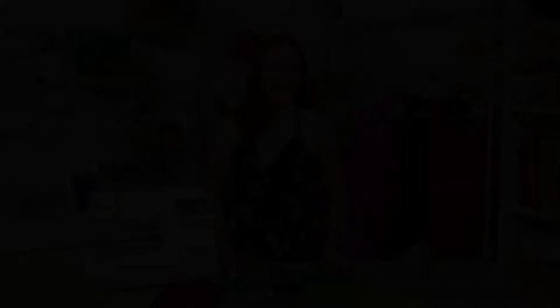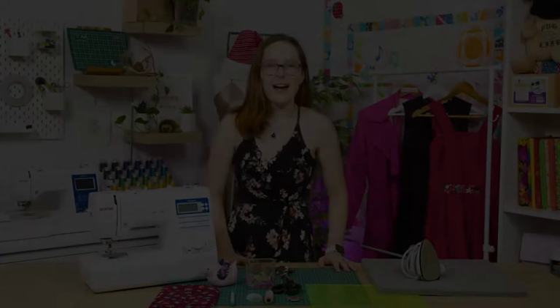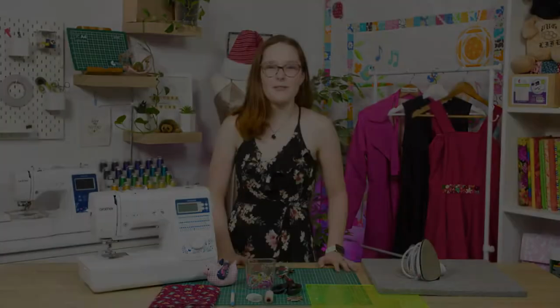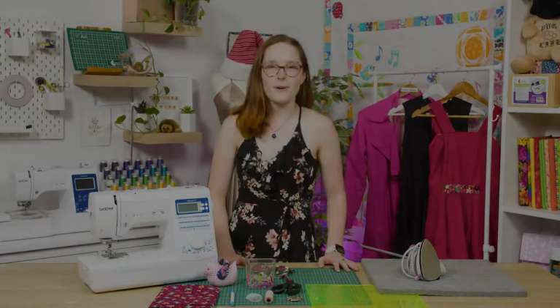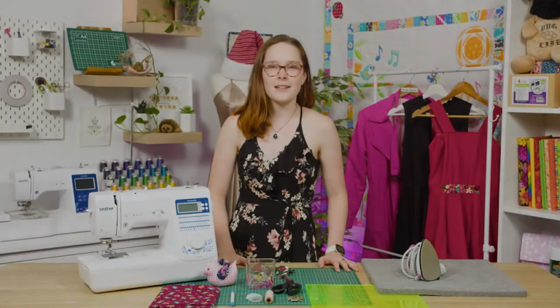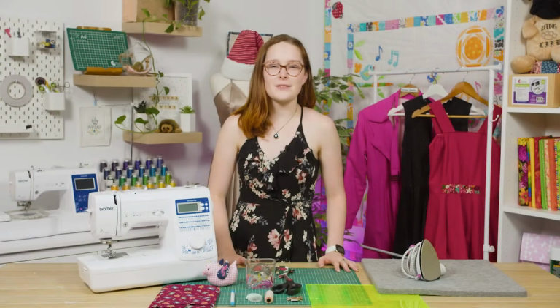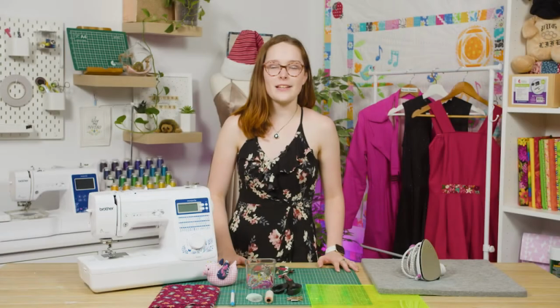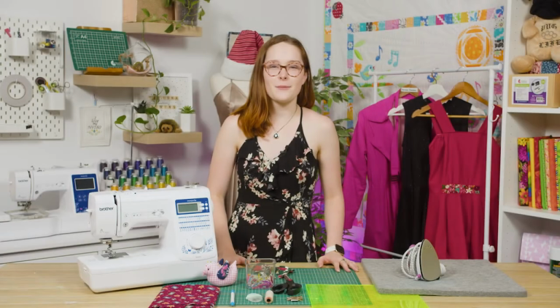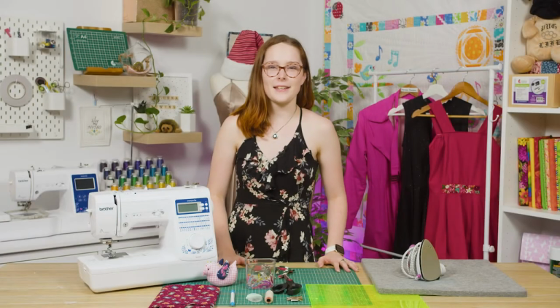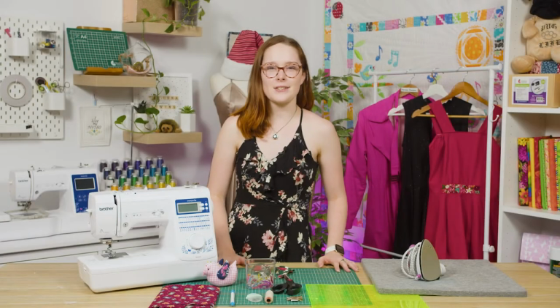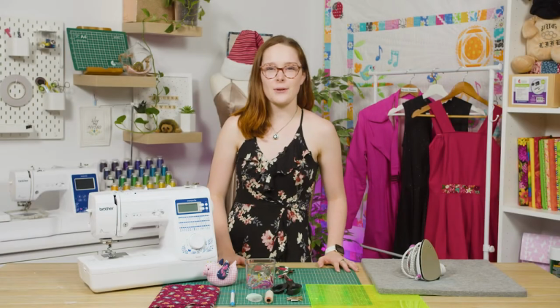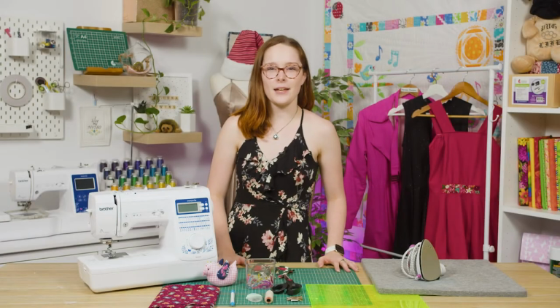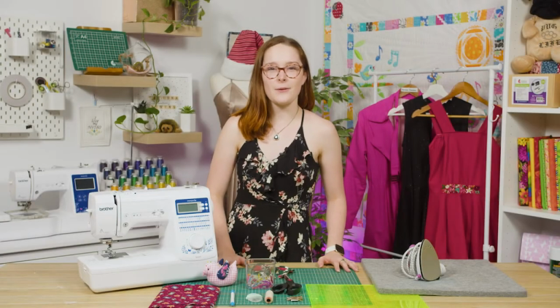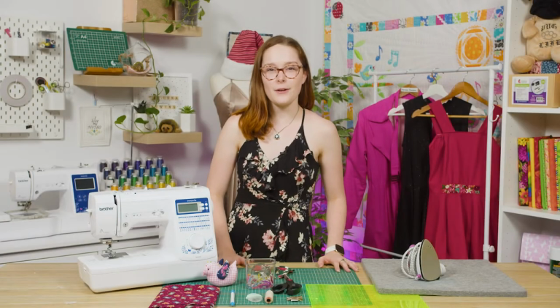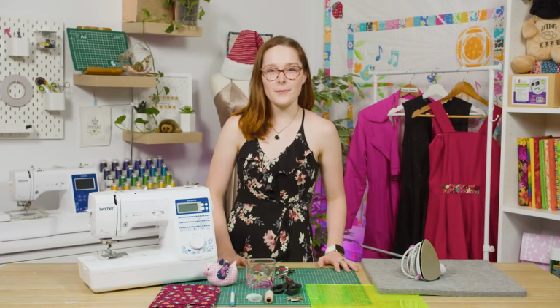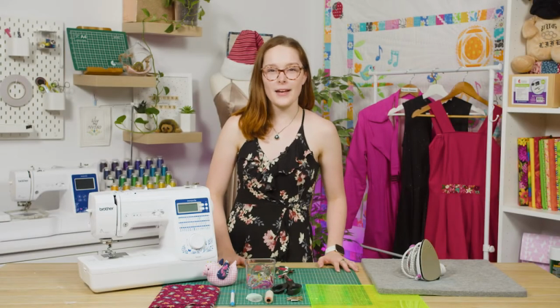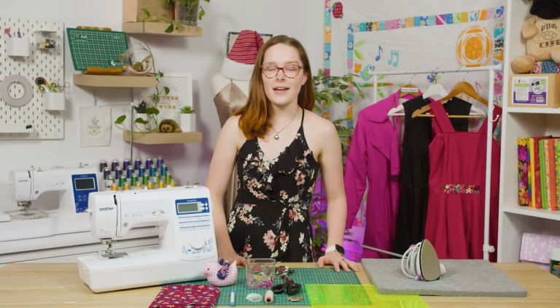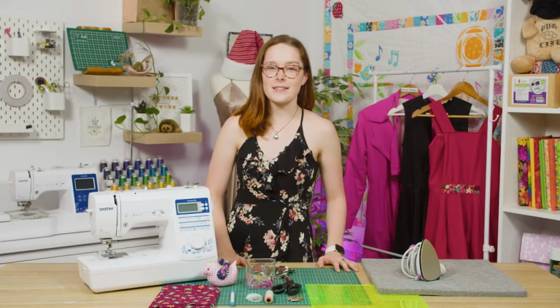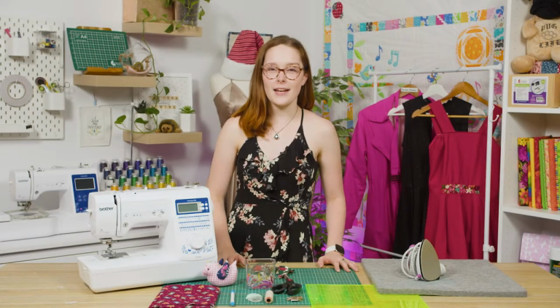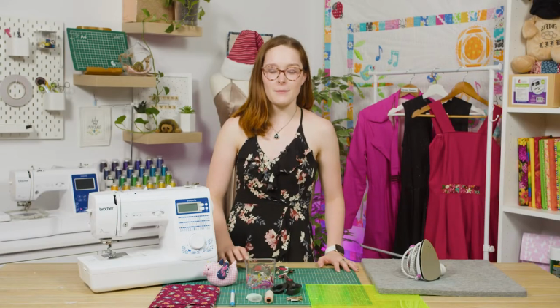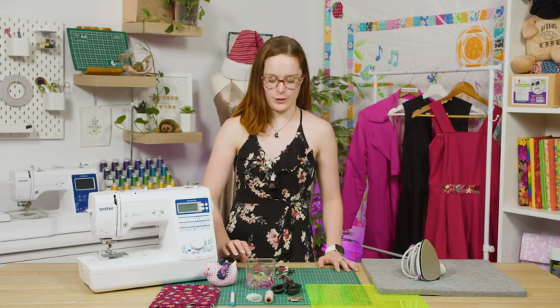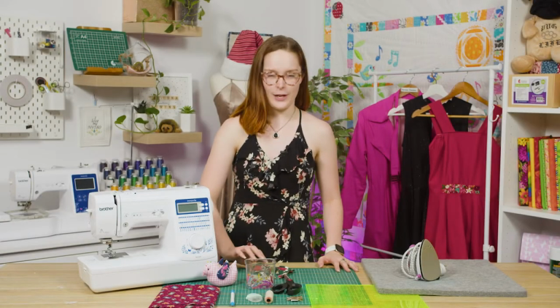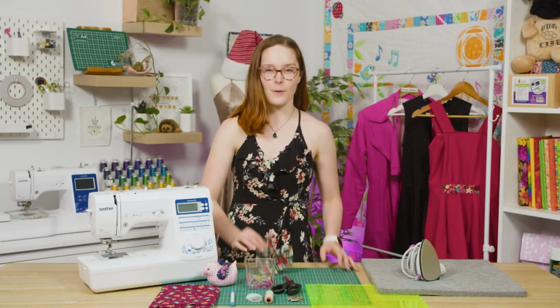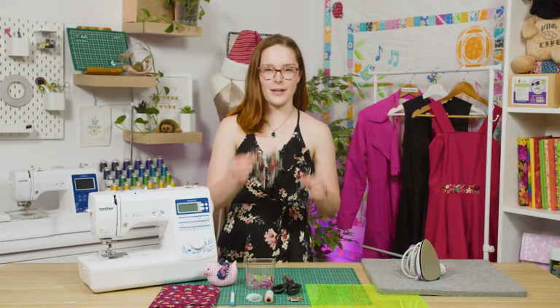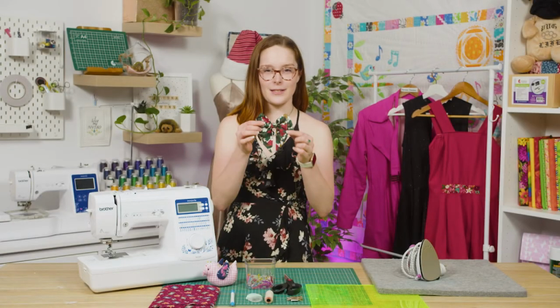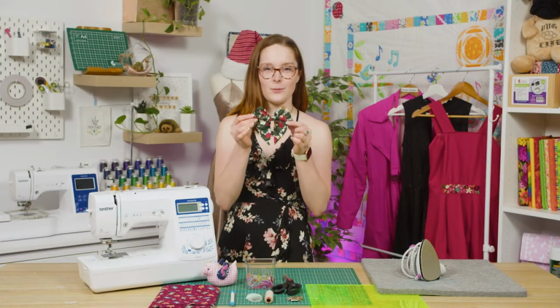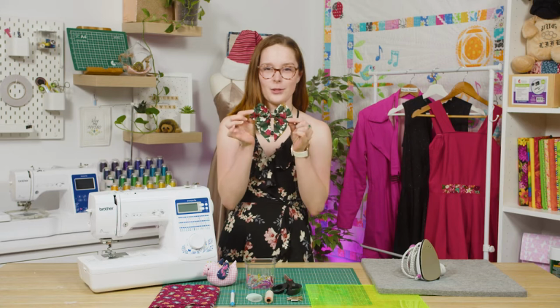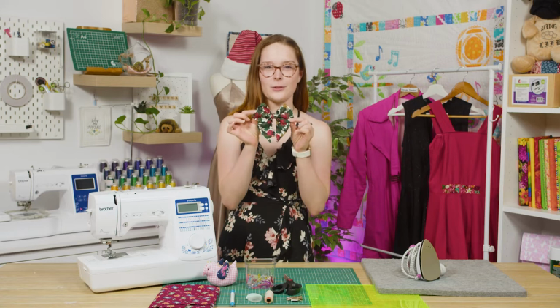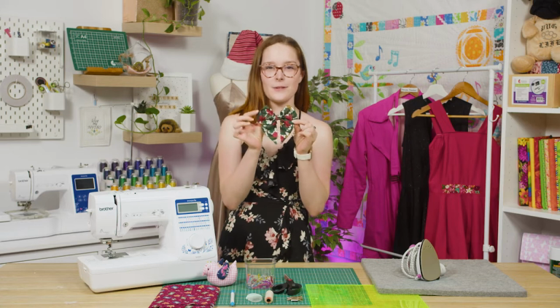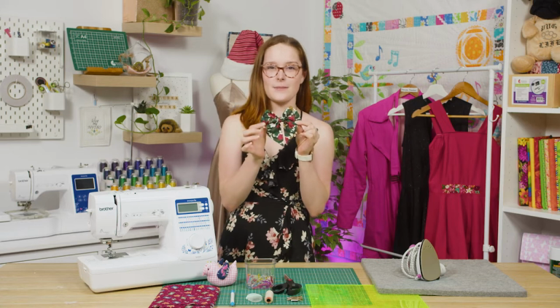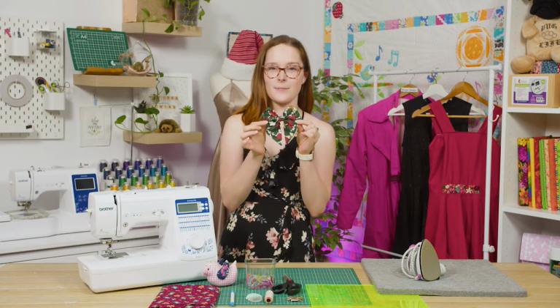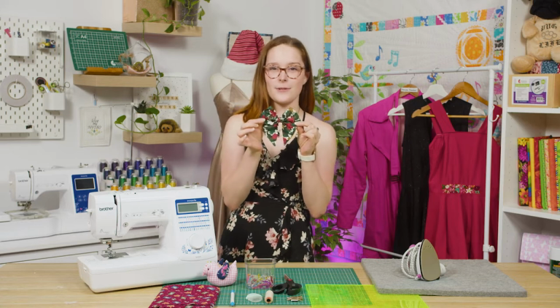Hi everyone, it's Riley from Echidna Sewing here. Welcome back — today I'm going to show you how to make these super cute Christmas bows.